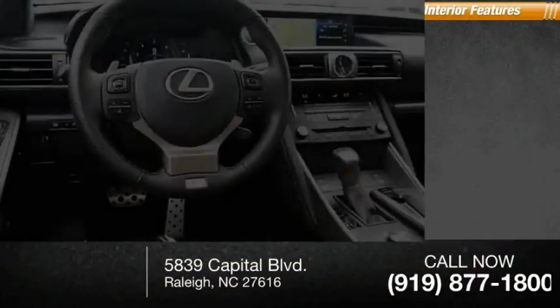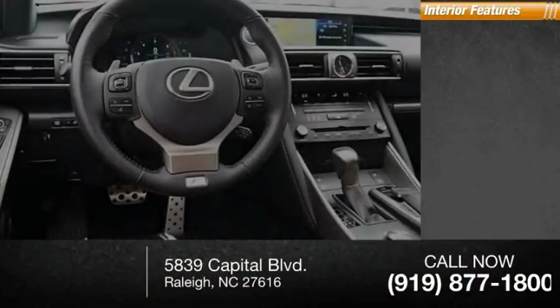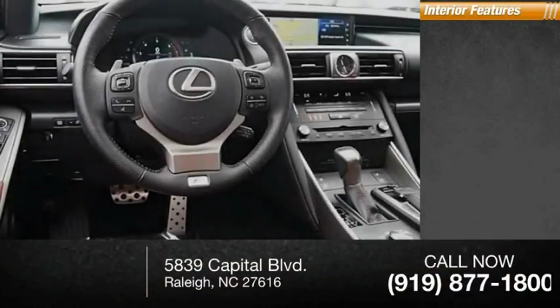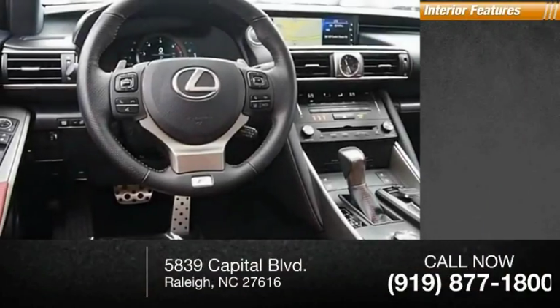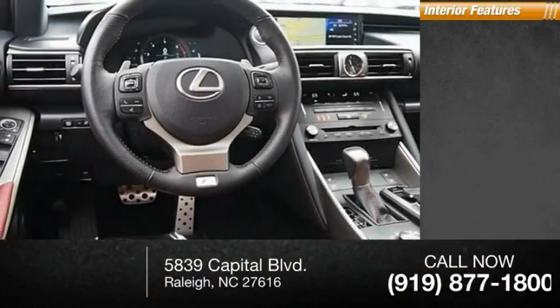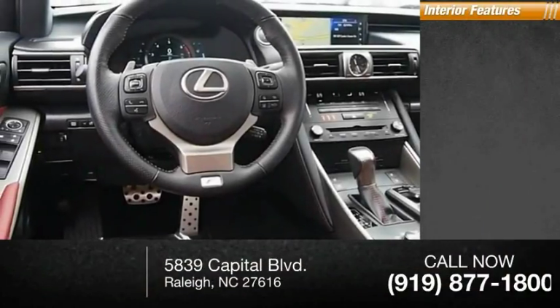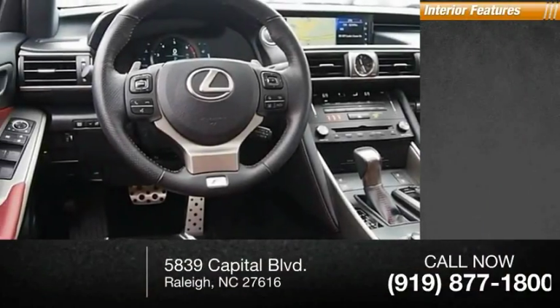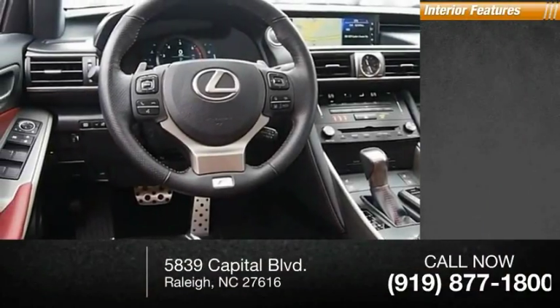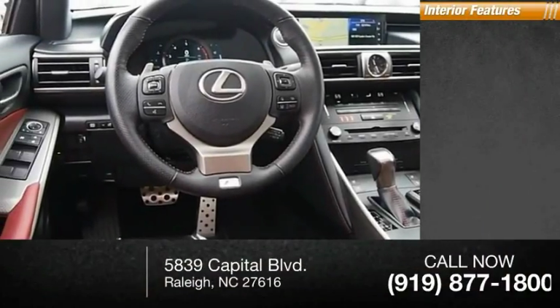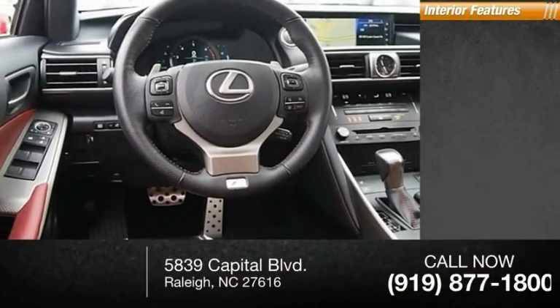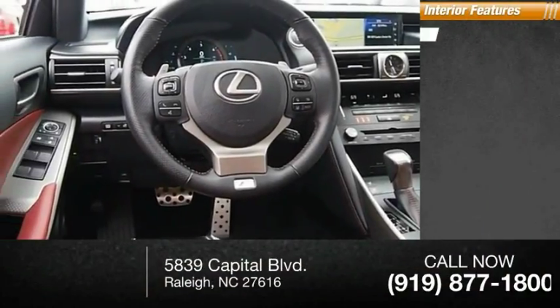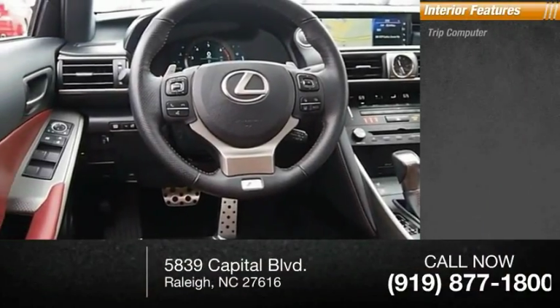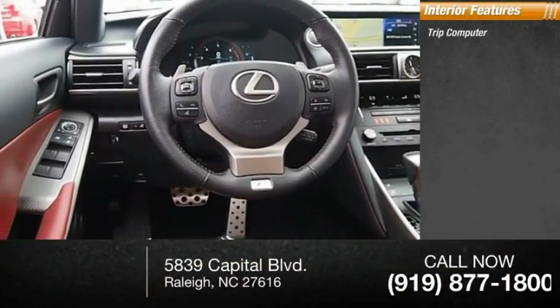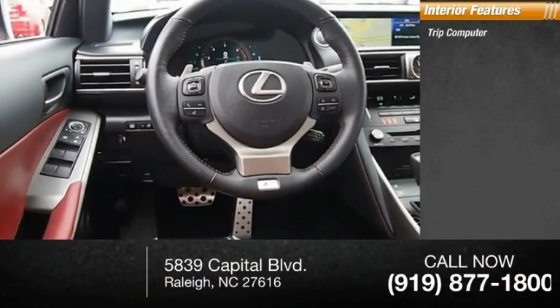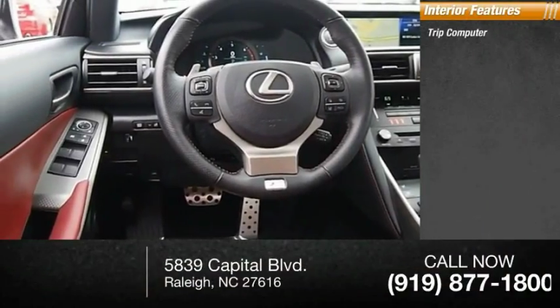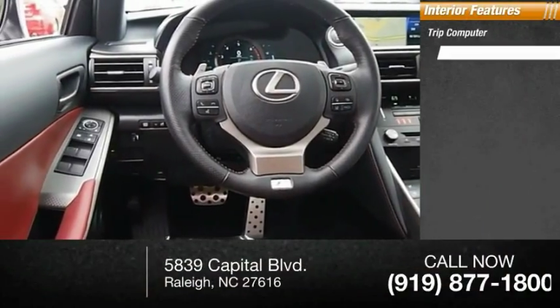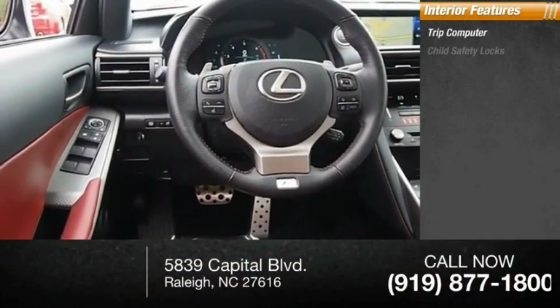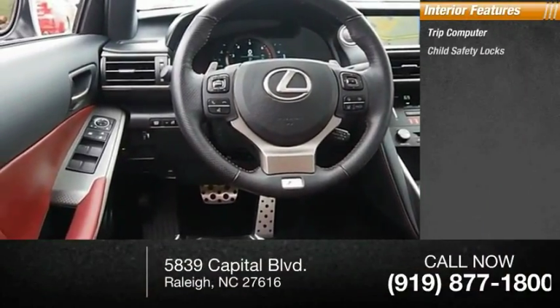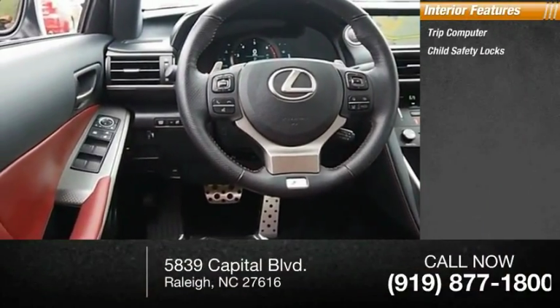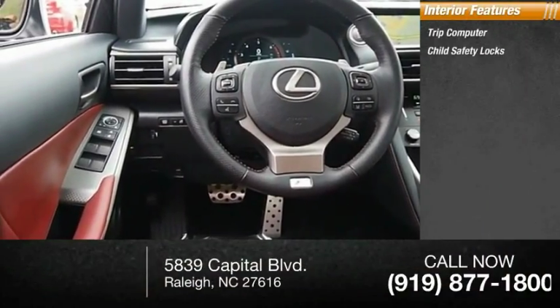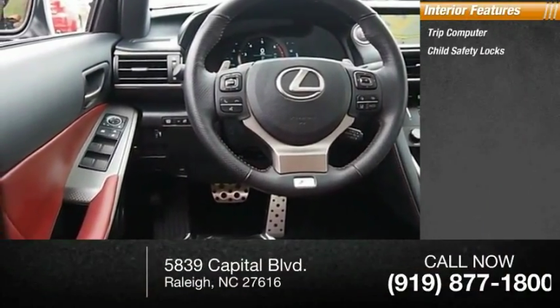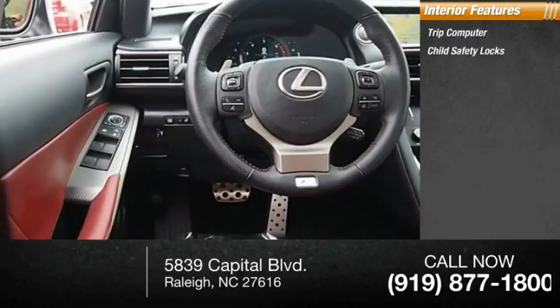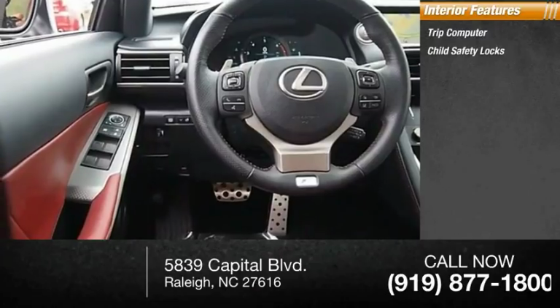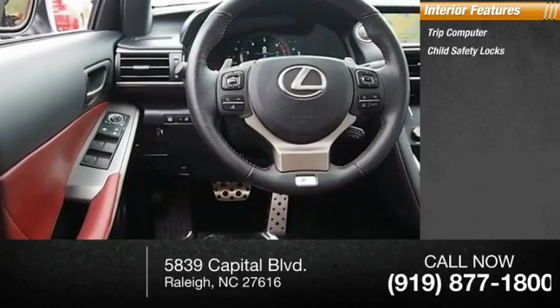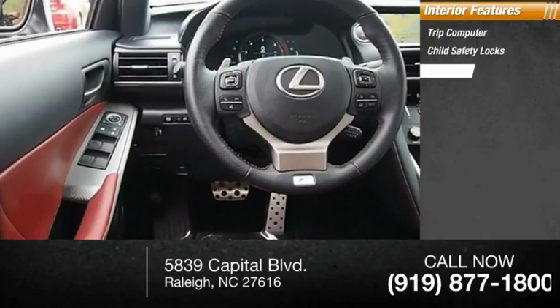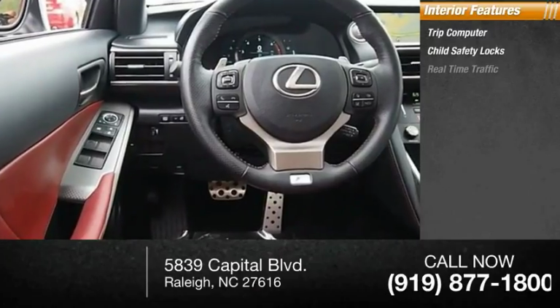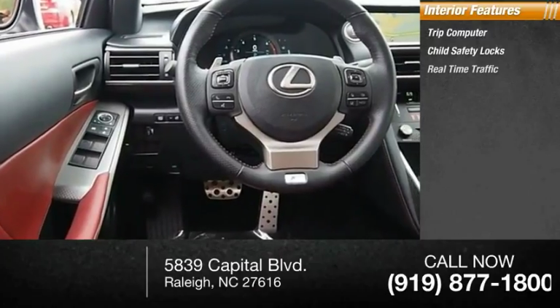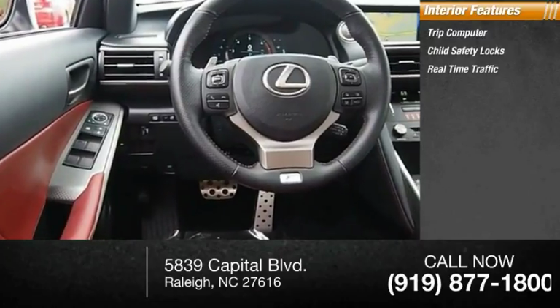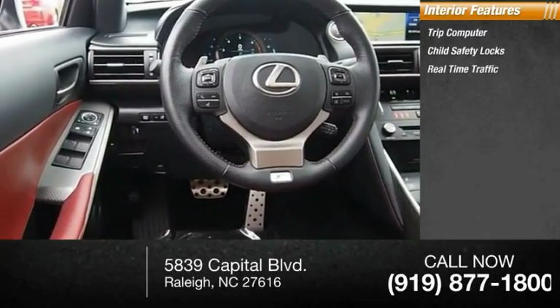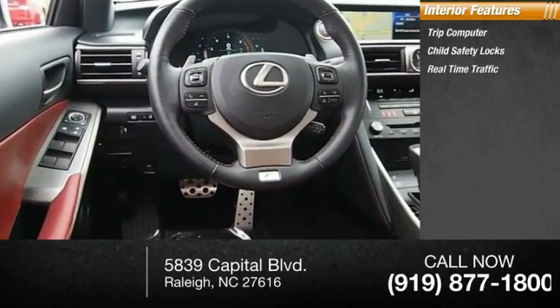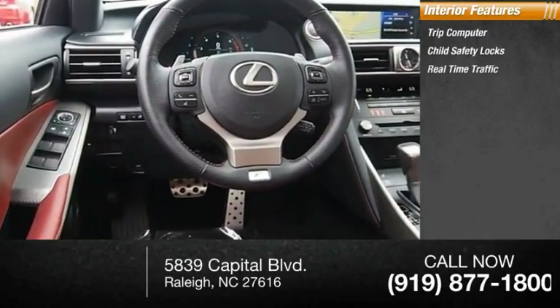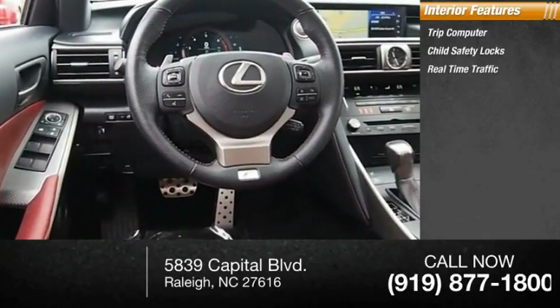Inside you'll find a trip computer, child safety locks, and real-time traffic.